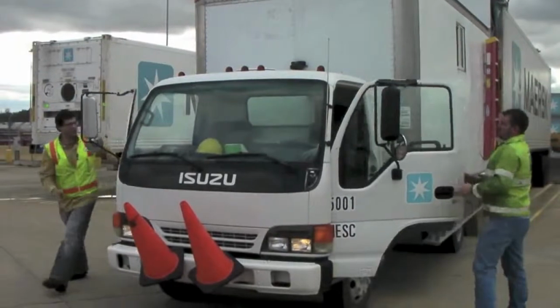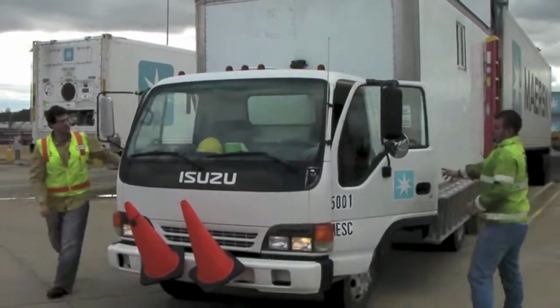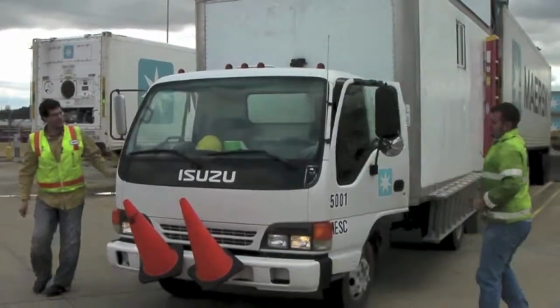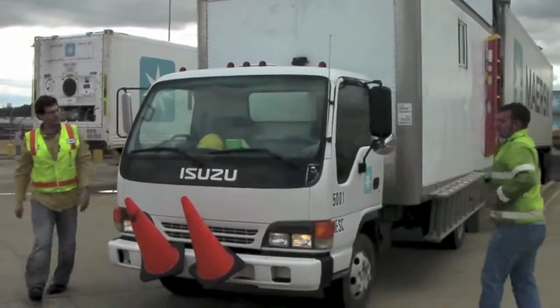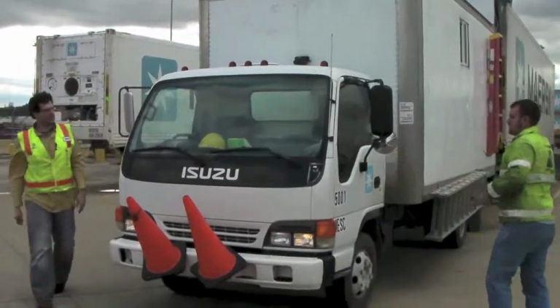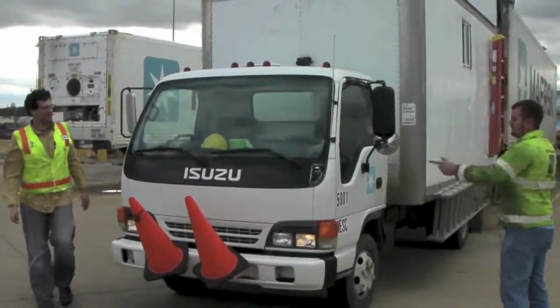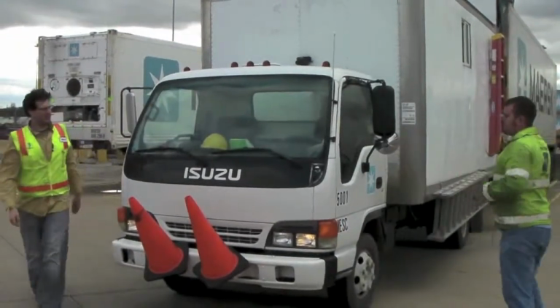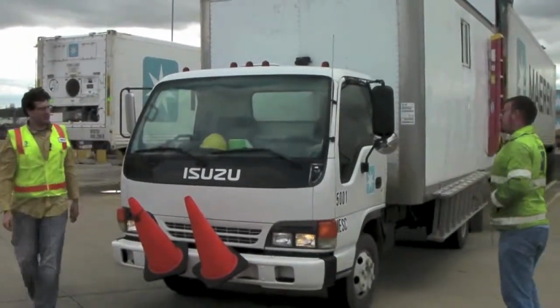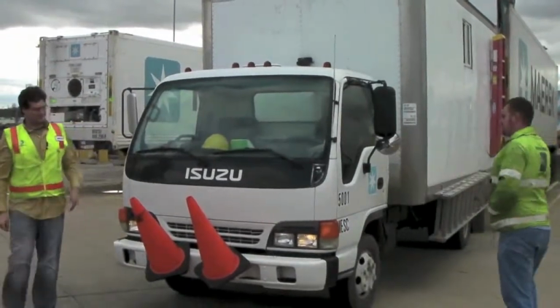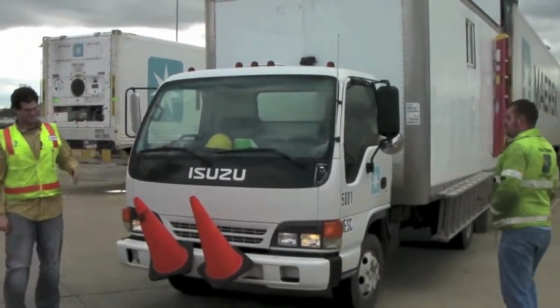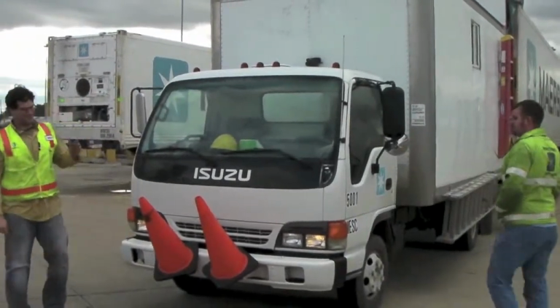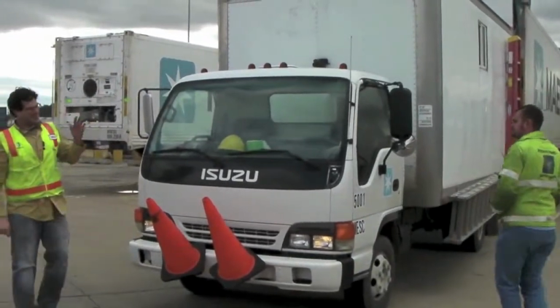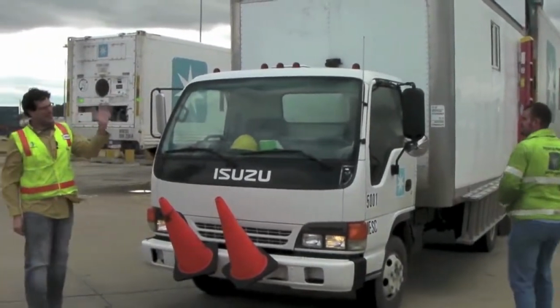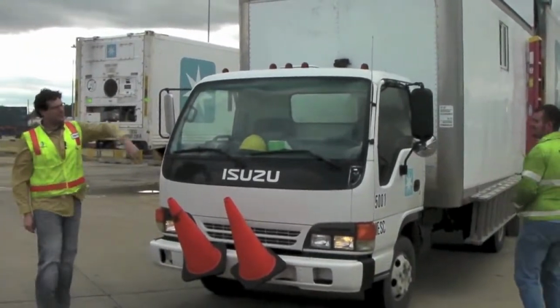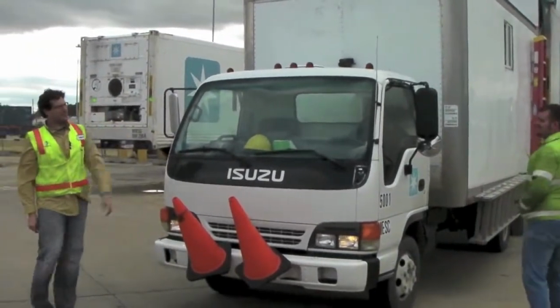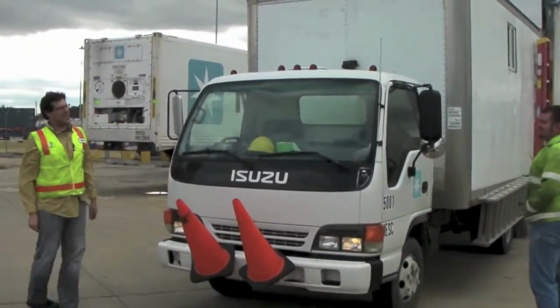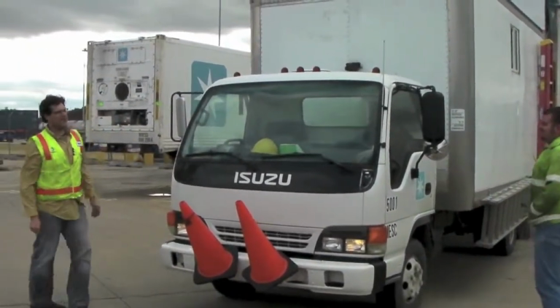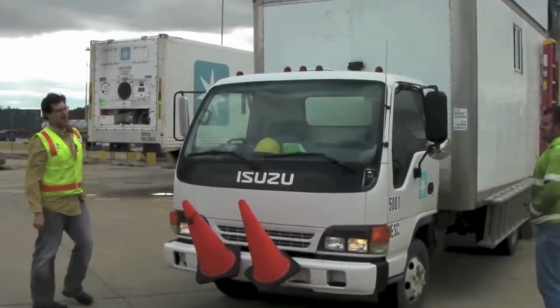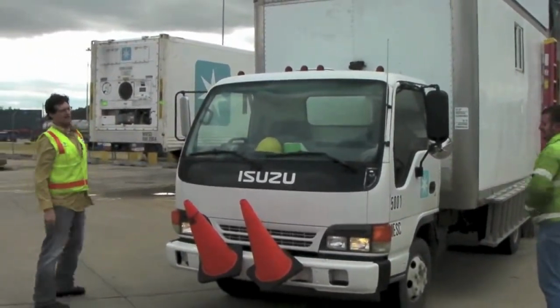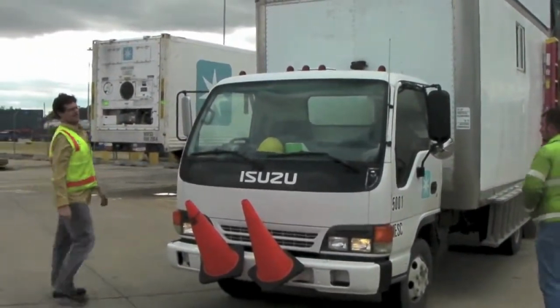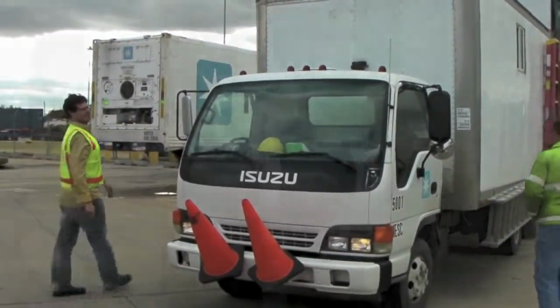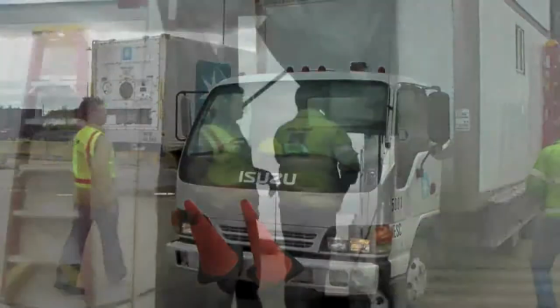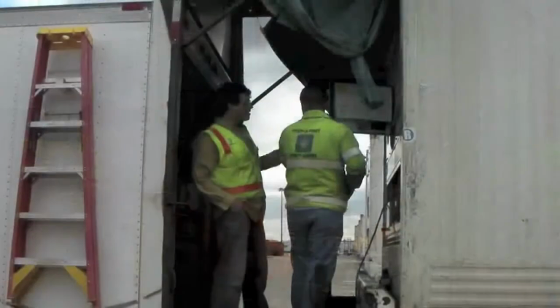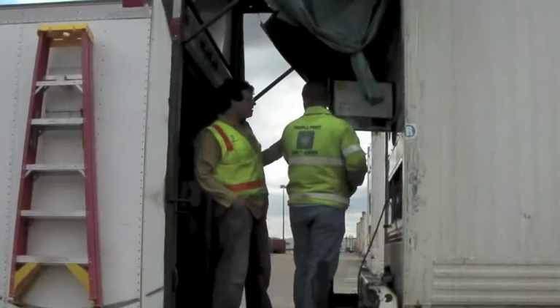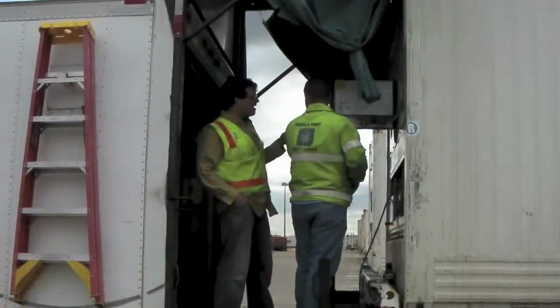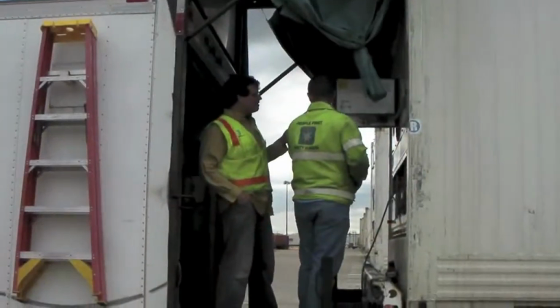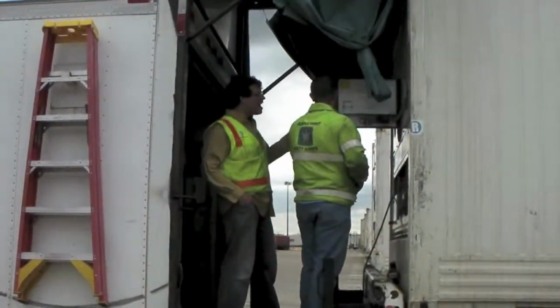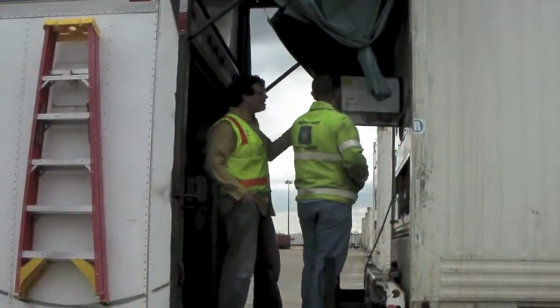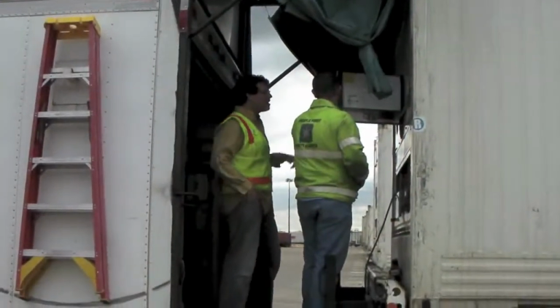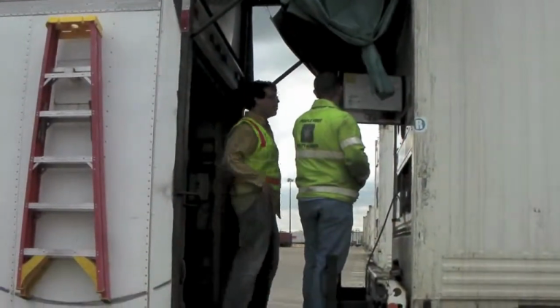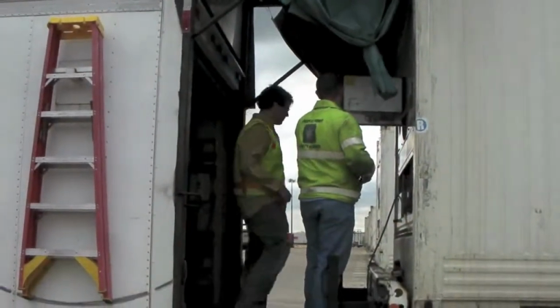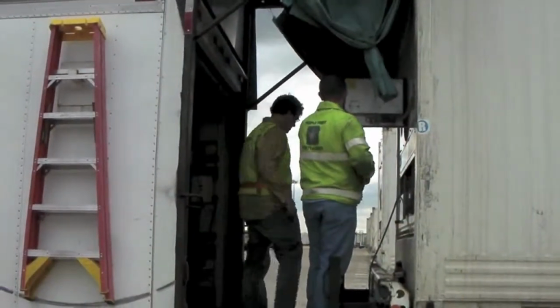Grab the cones real fast please. Aw man, trucks gonna hit them anyways. Yeah, let me come around and help you with that.